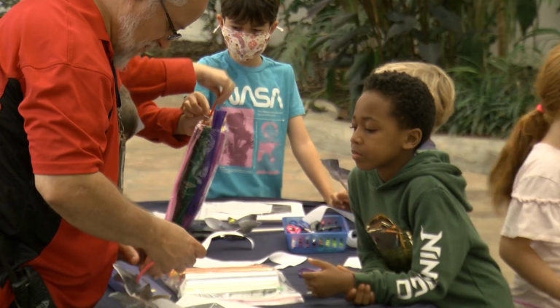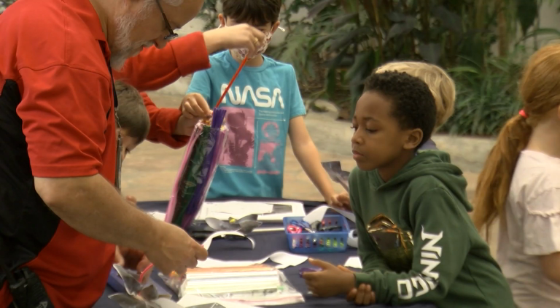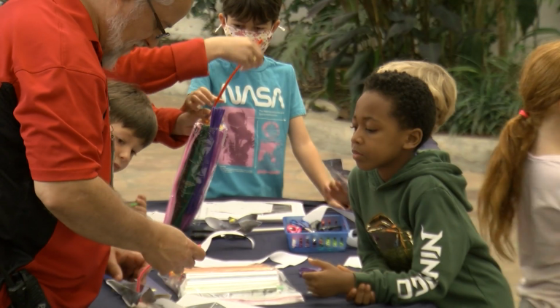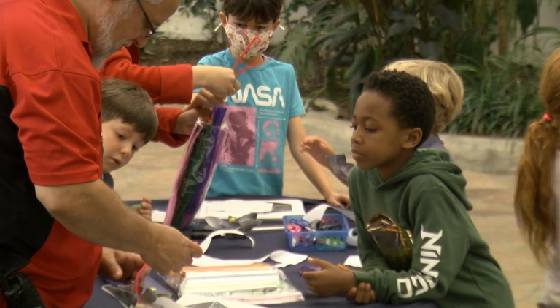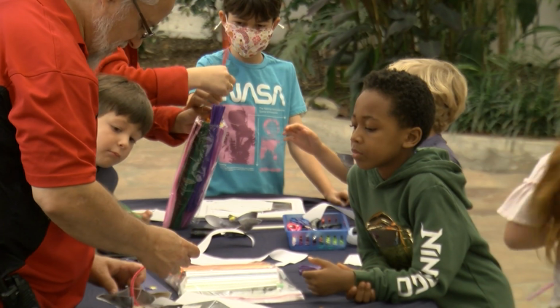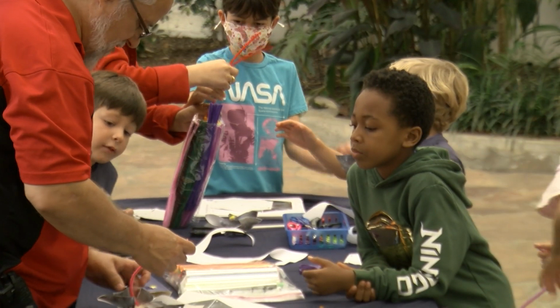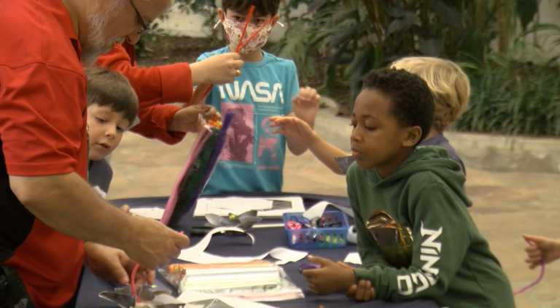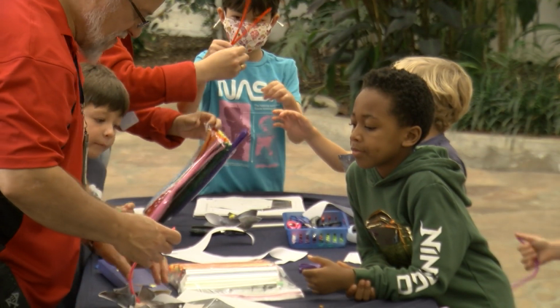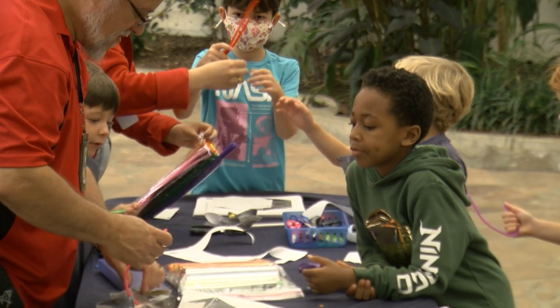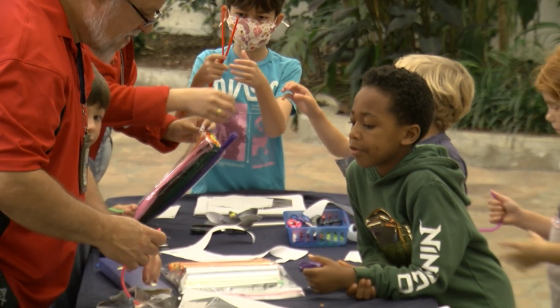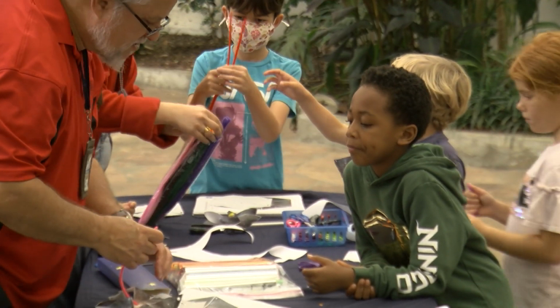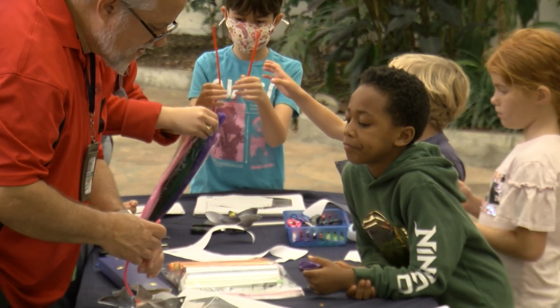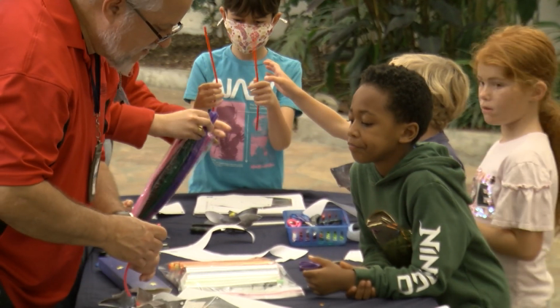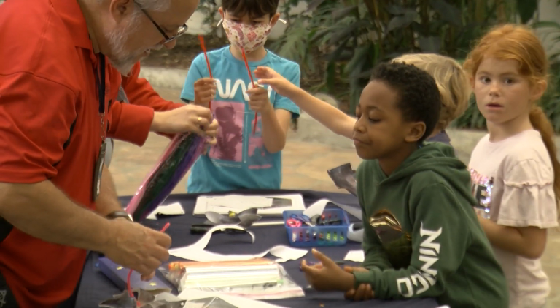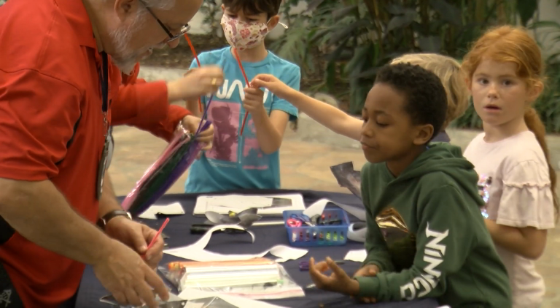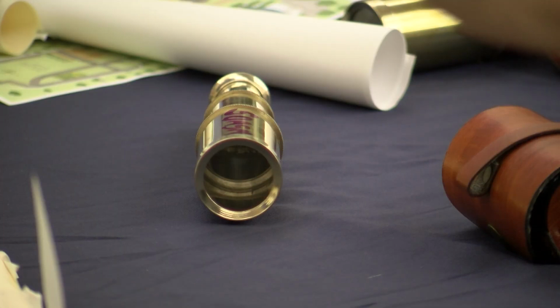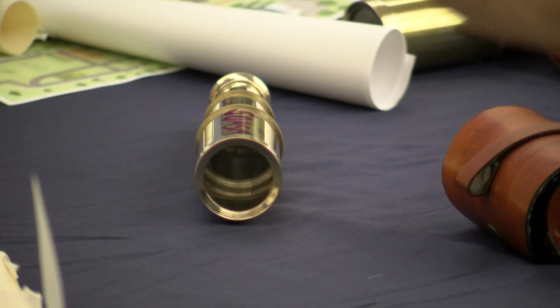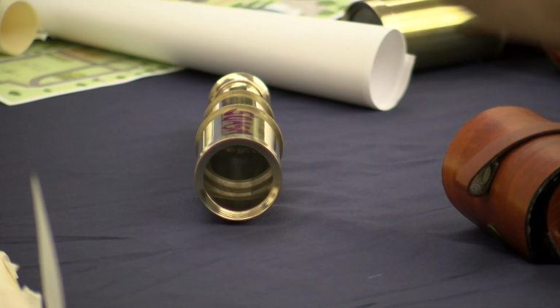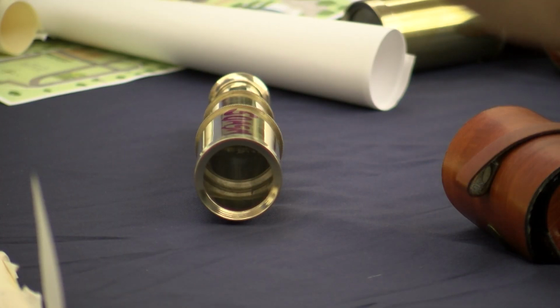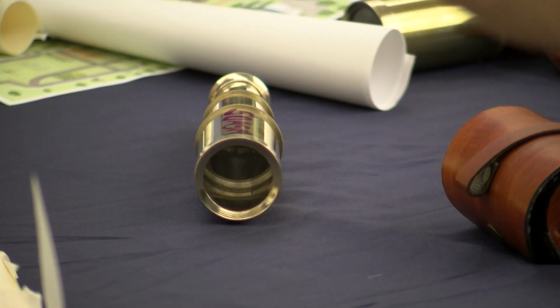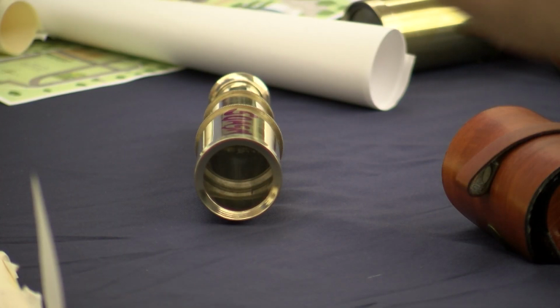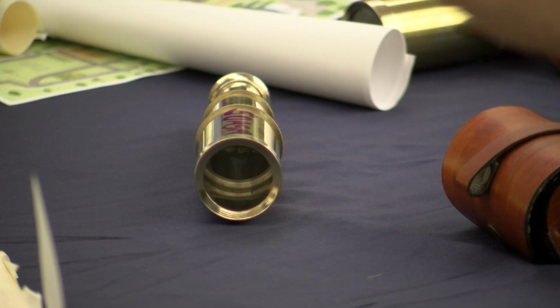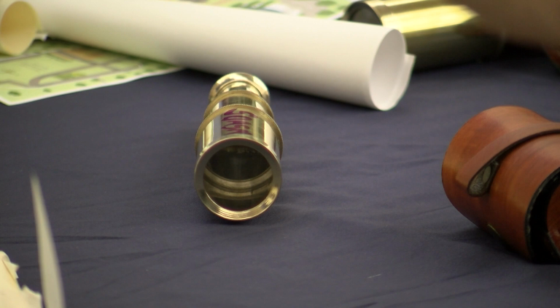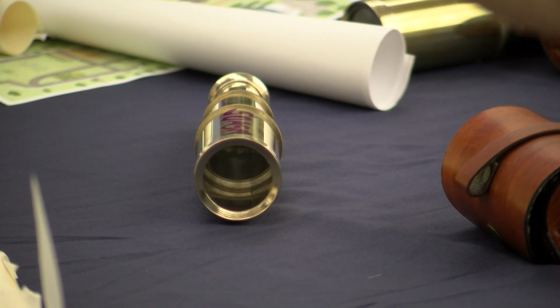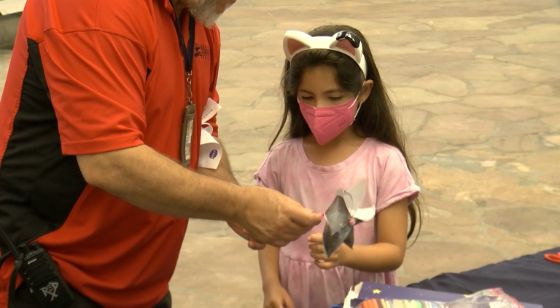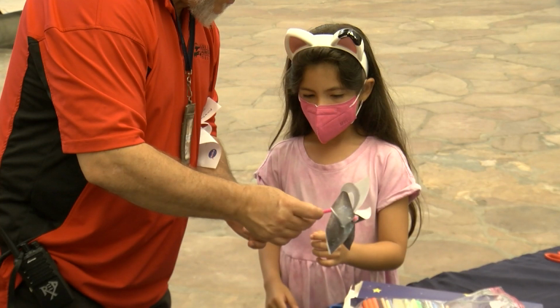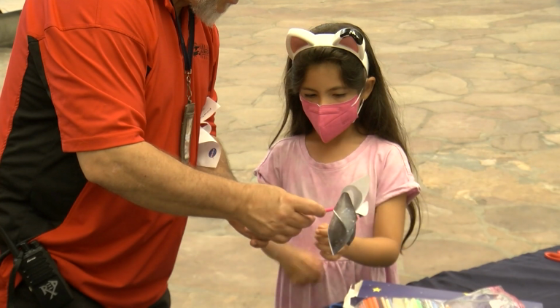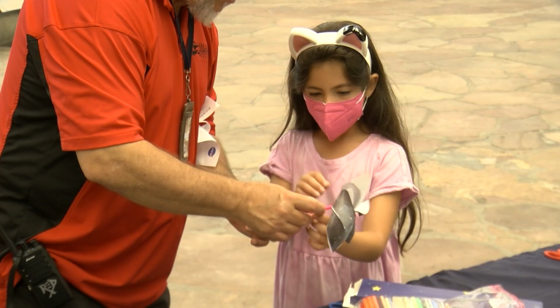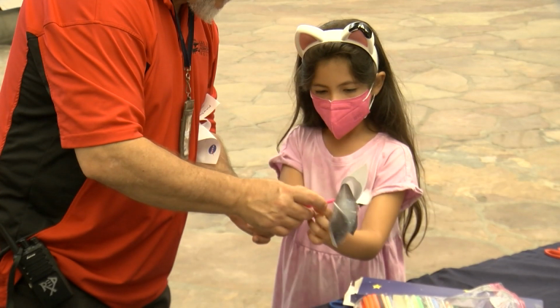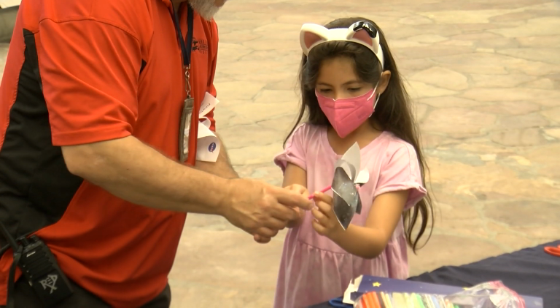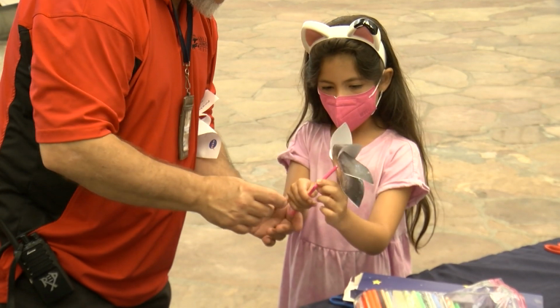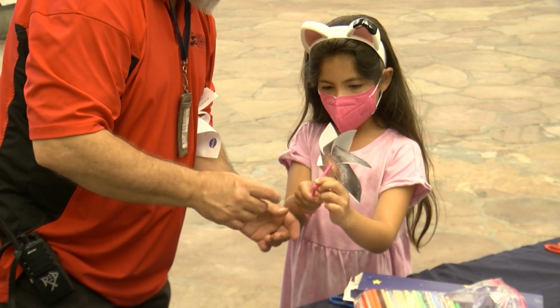The reaction from these young would-be astronomers? Well, the spyglasses and pinwheels seem to be a hit.